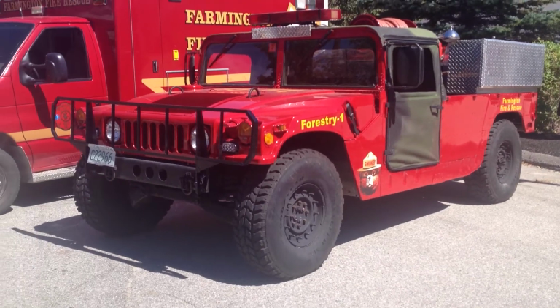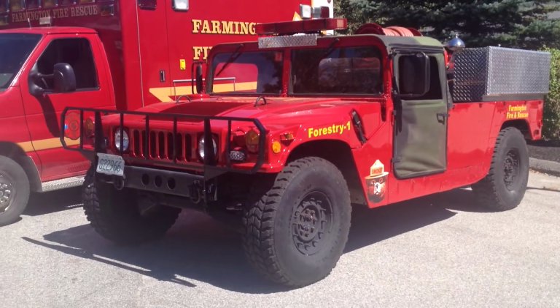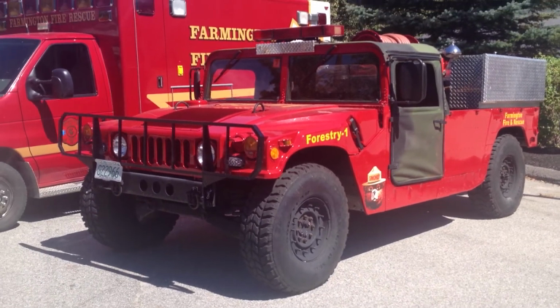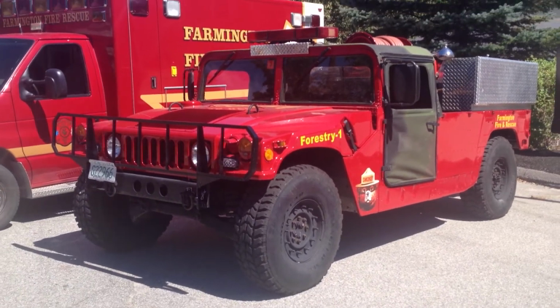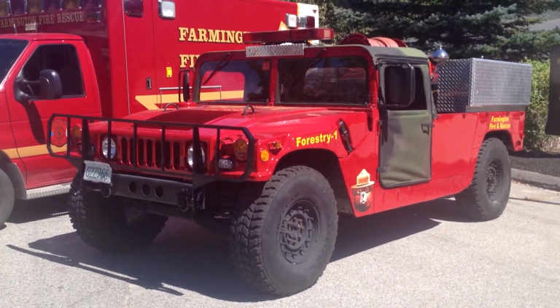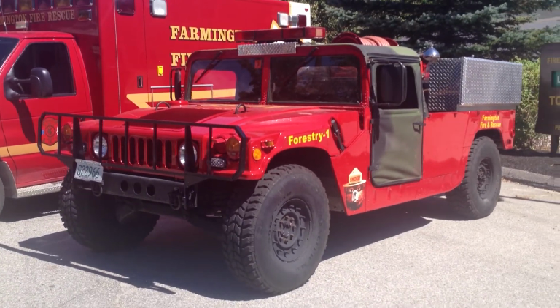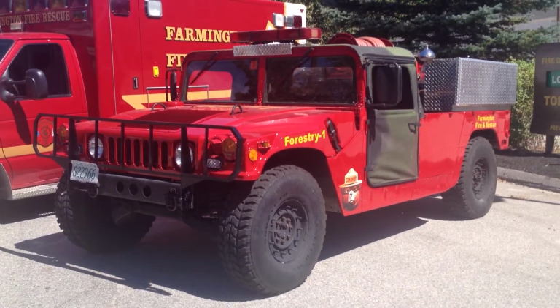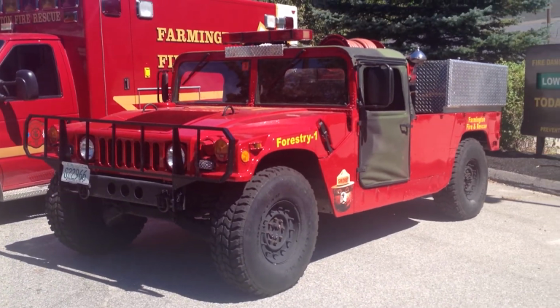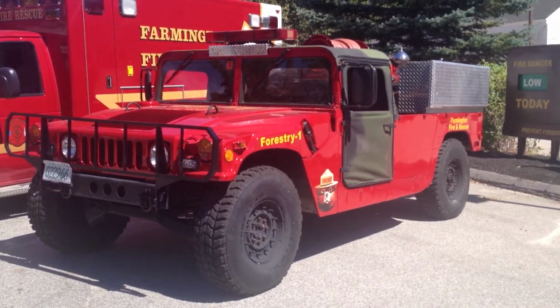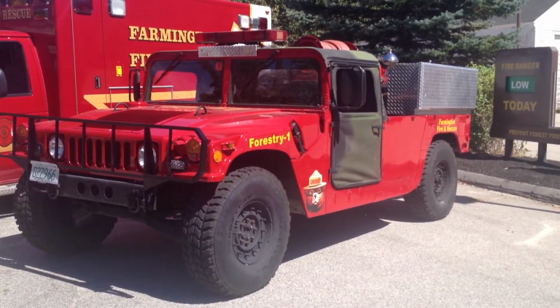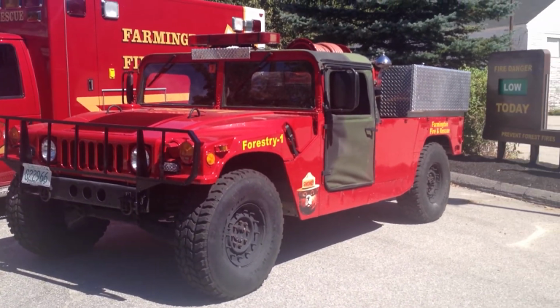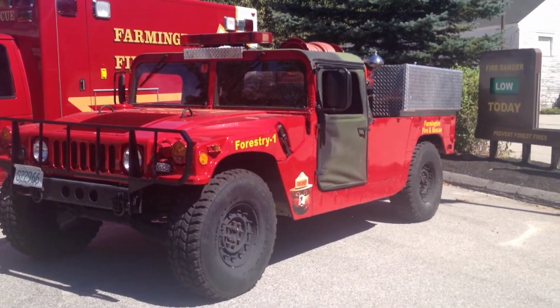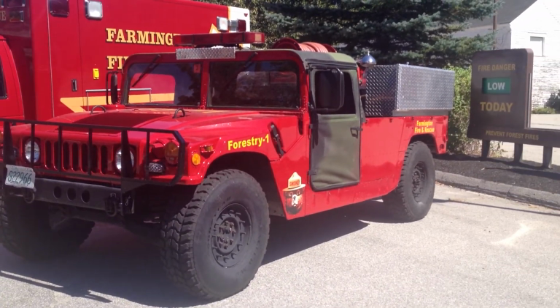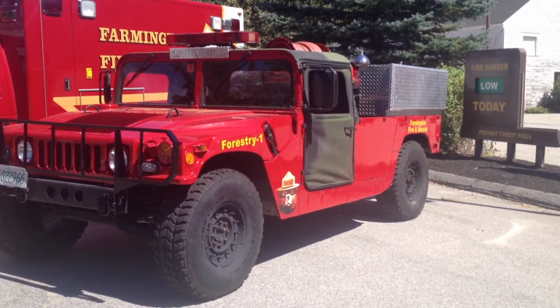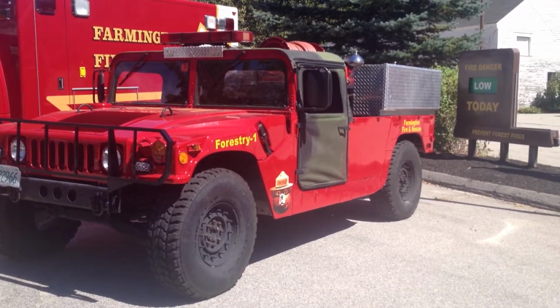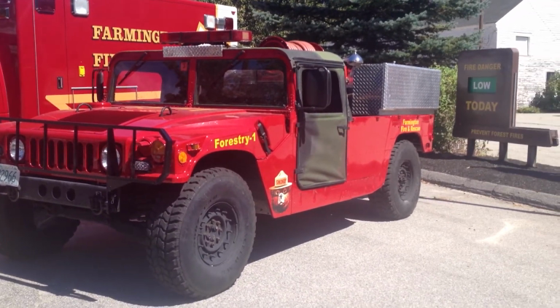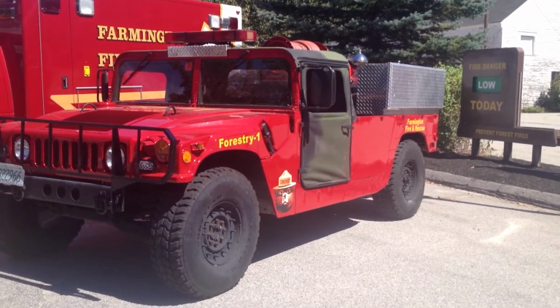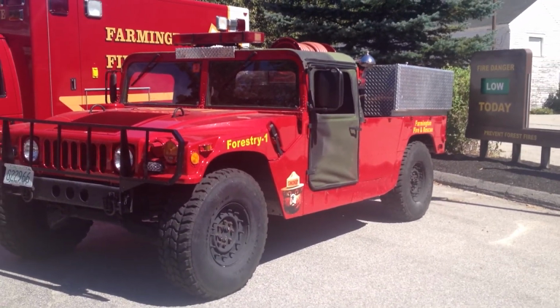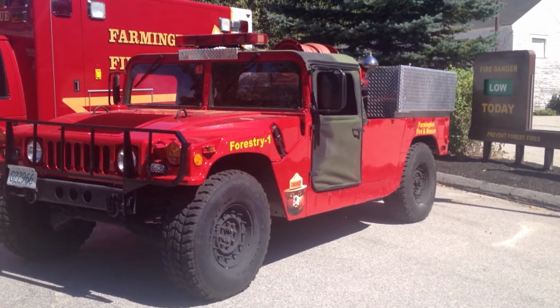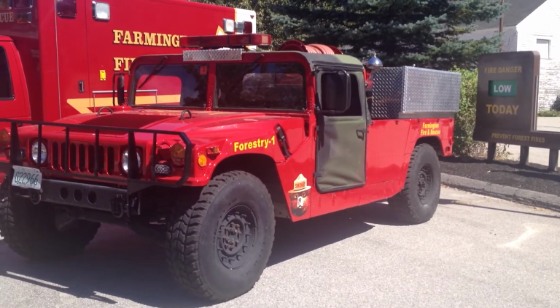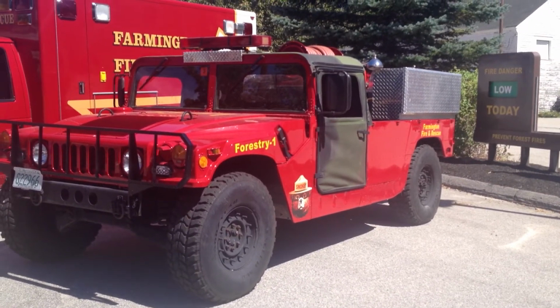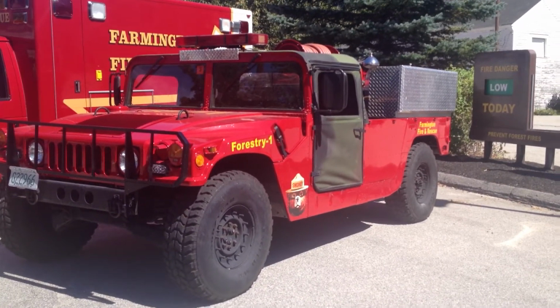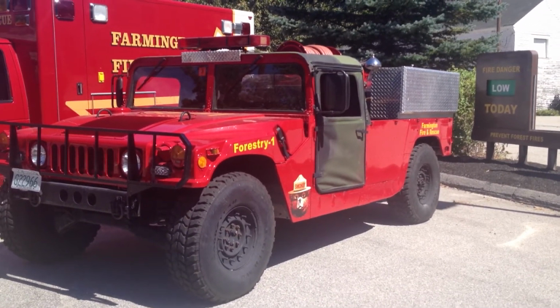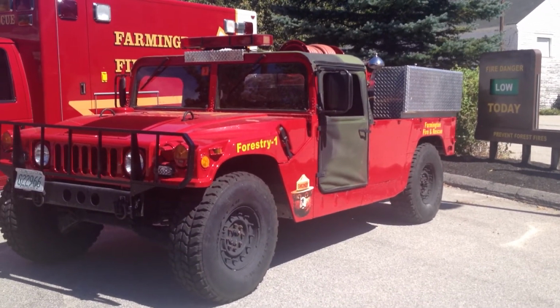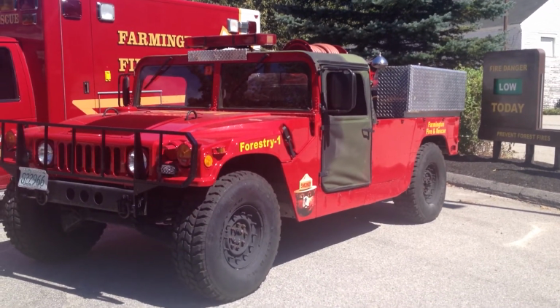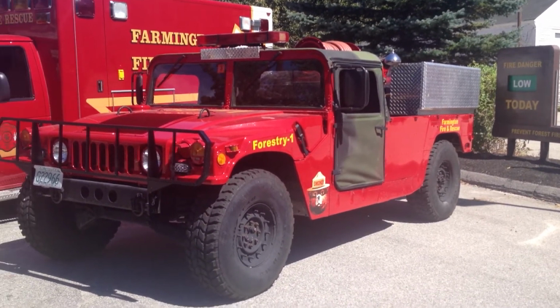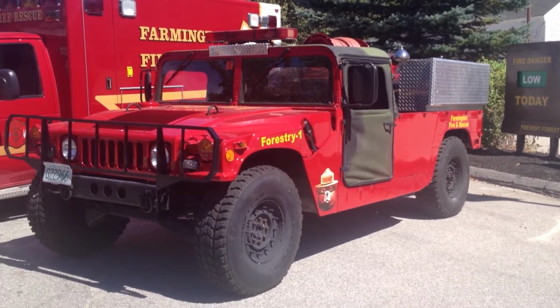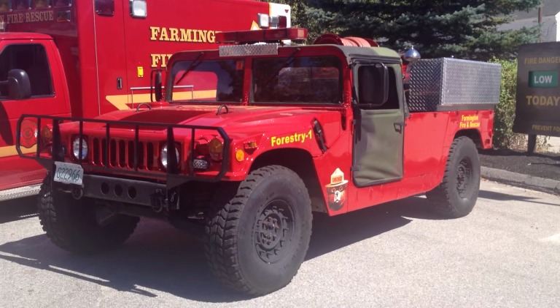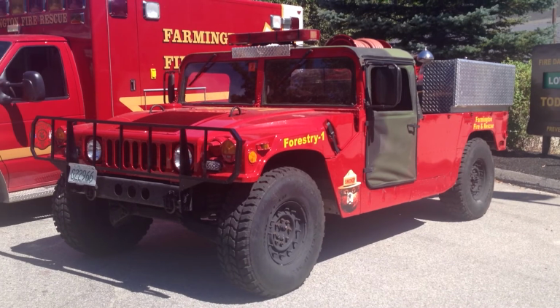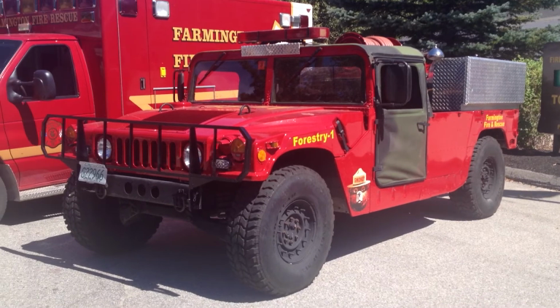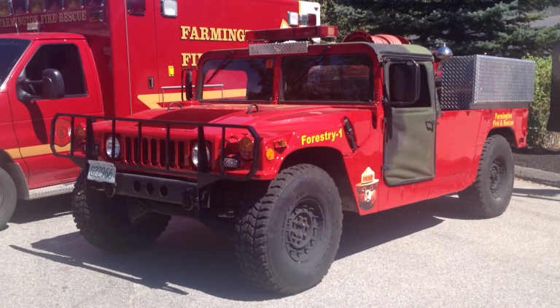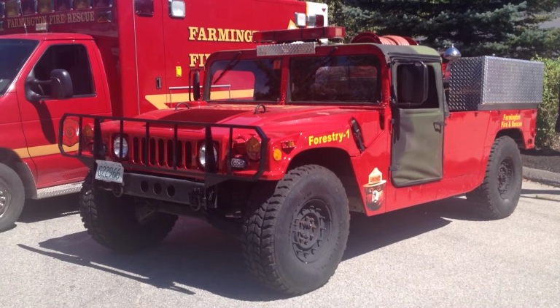Anyway, there it is — a nice looking forestry unit.